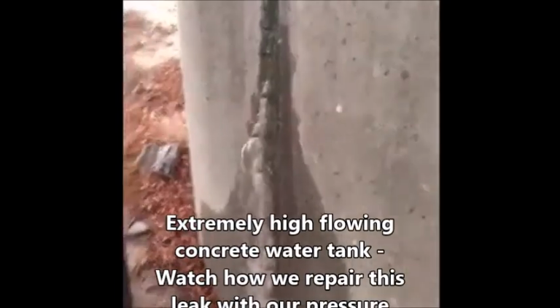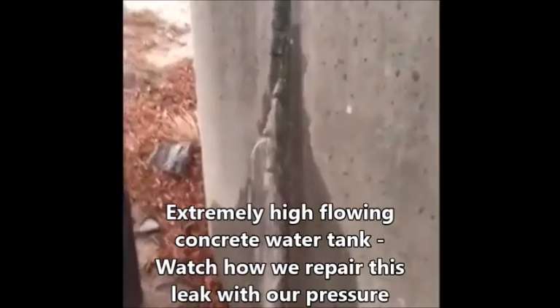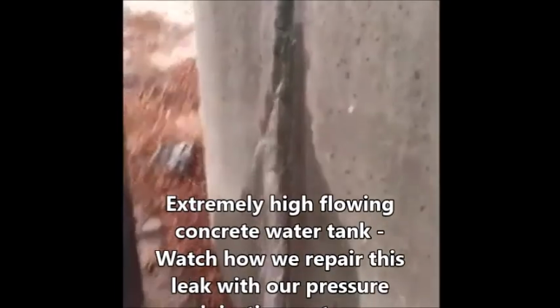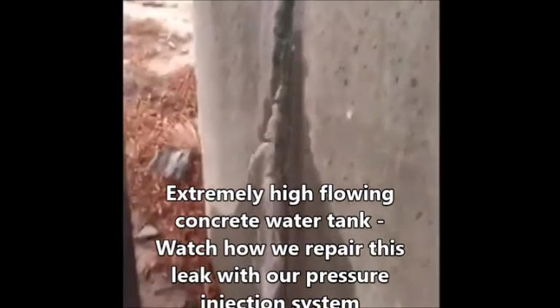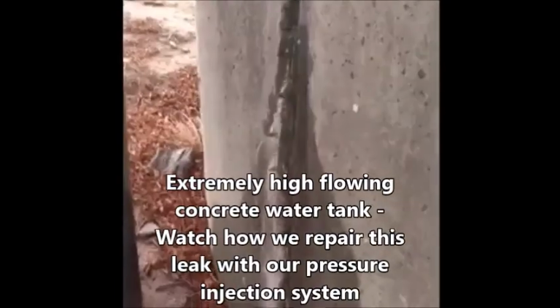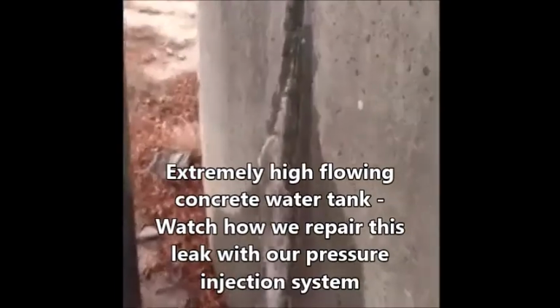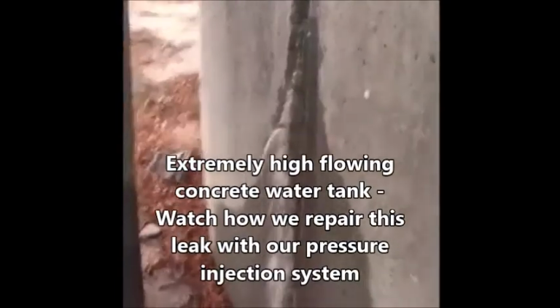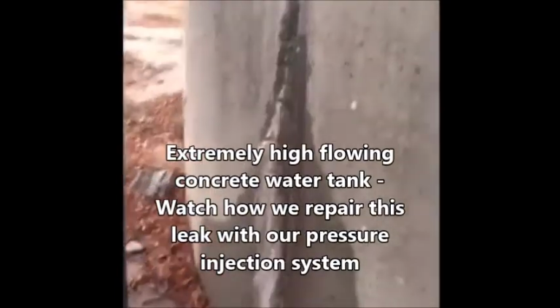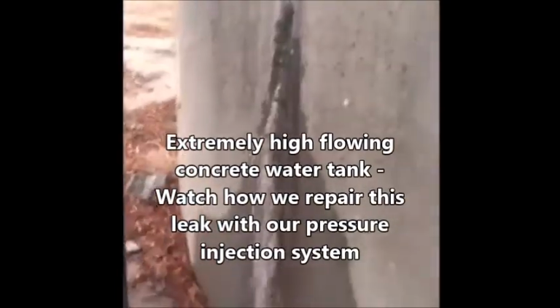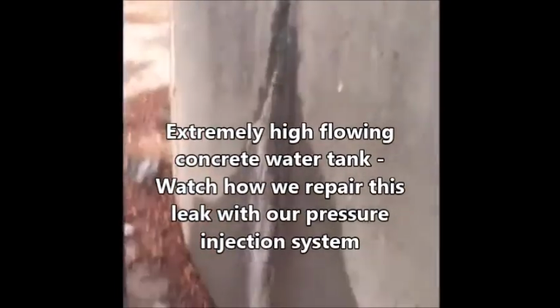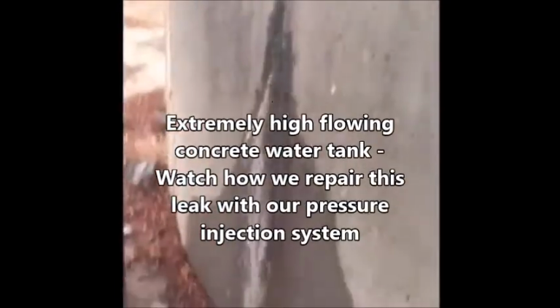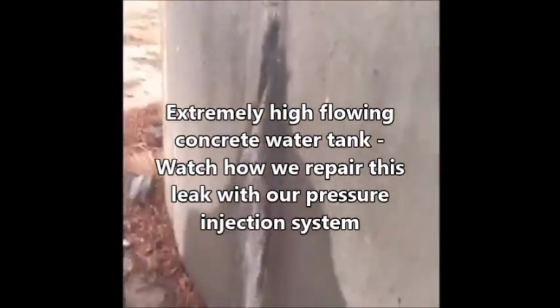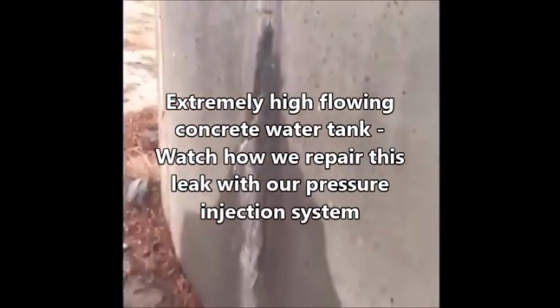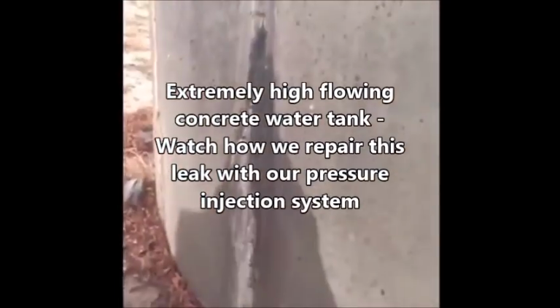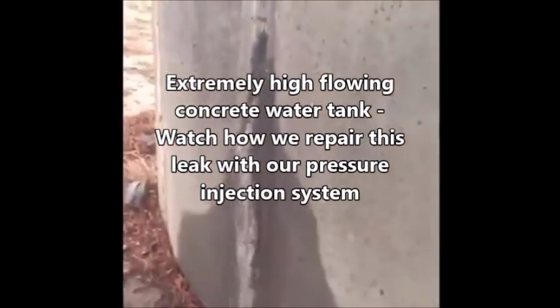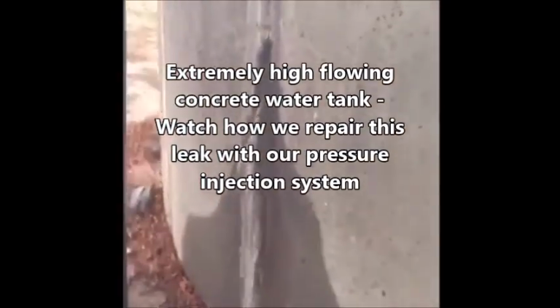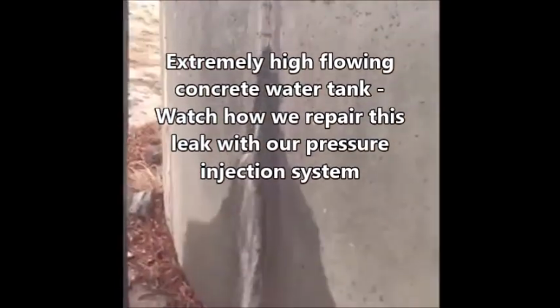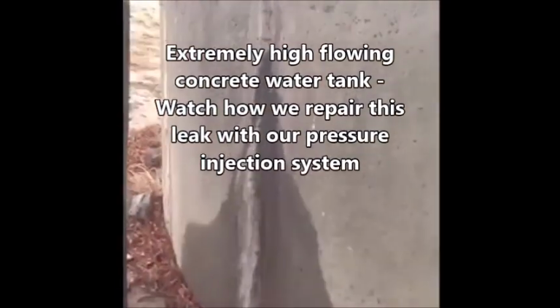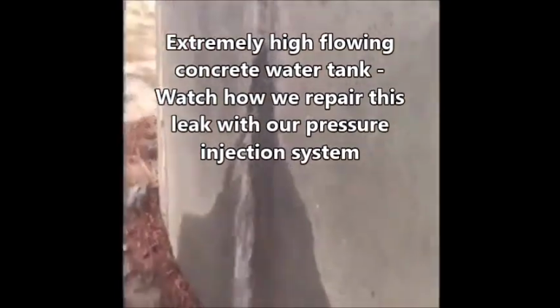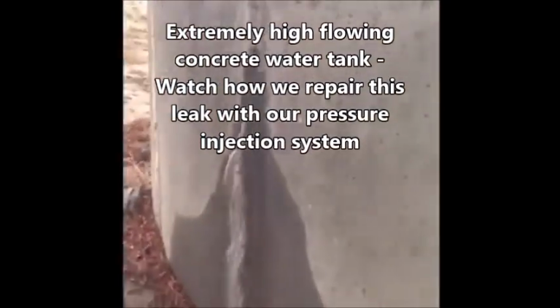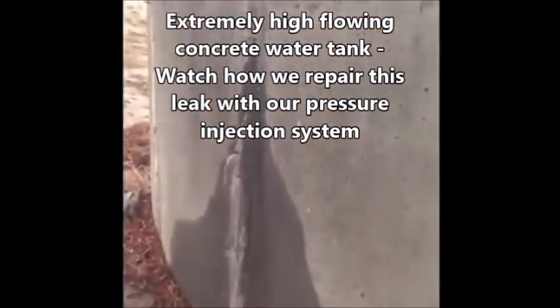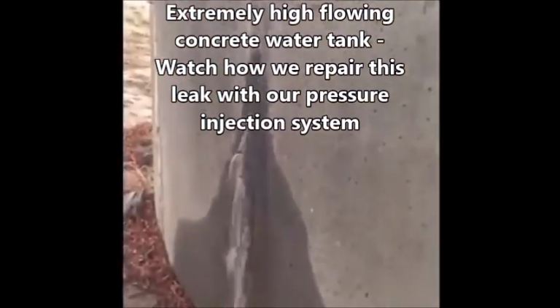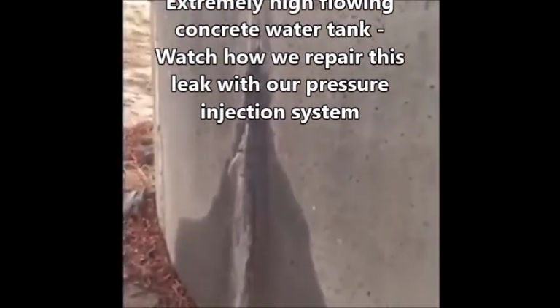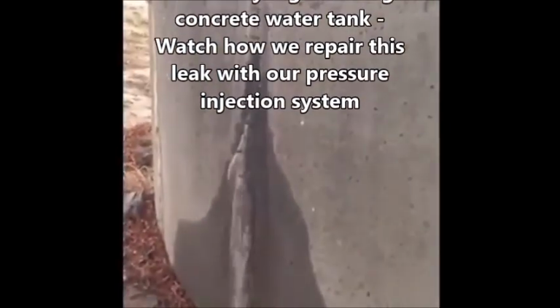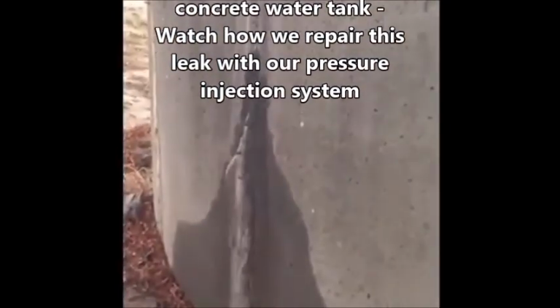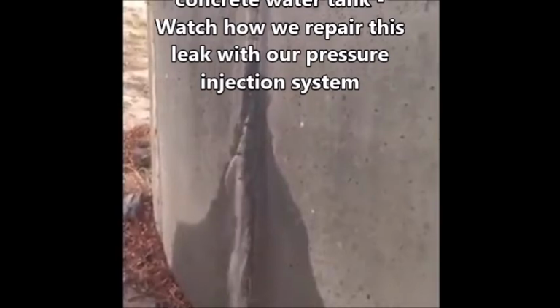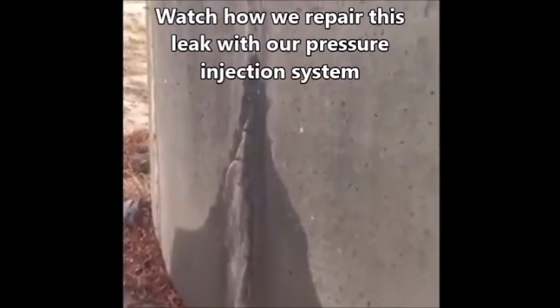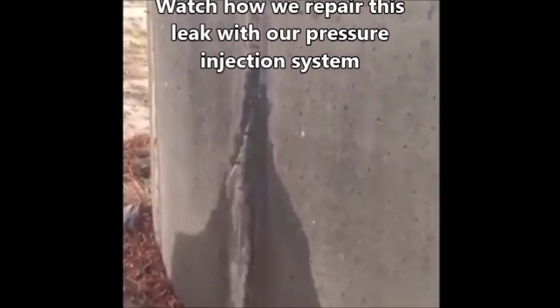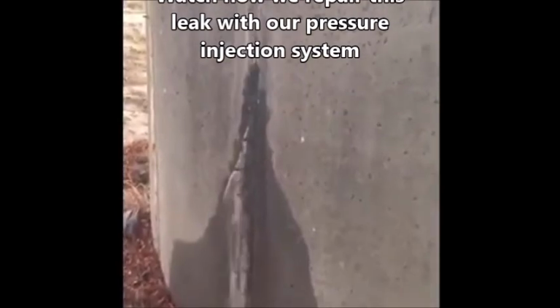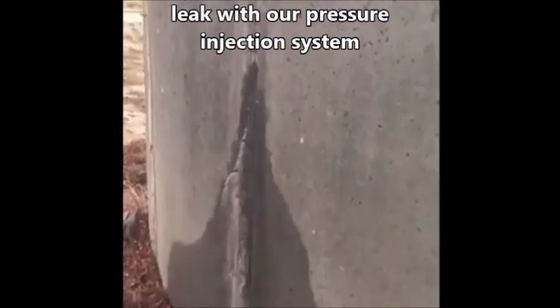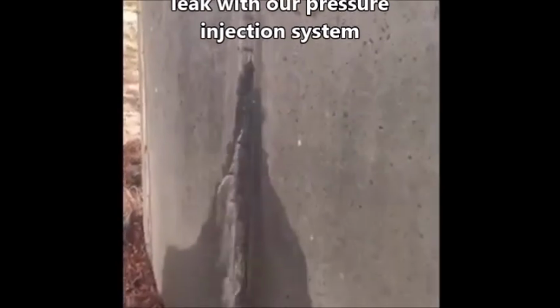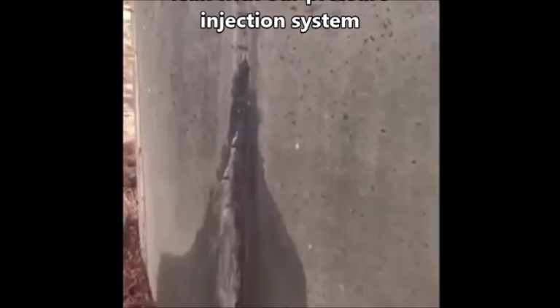Concrete water tank lift. Very, very high flowing. Can it be repaired?